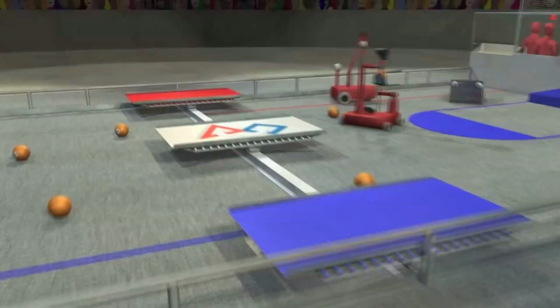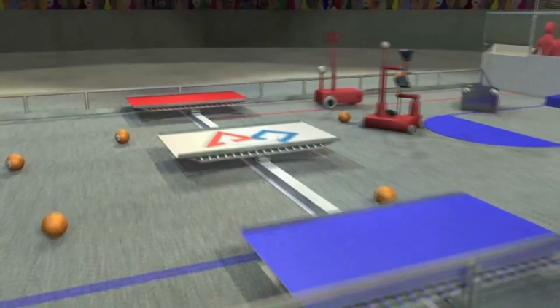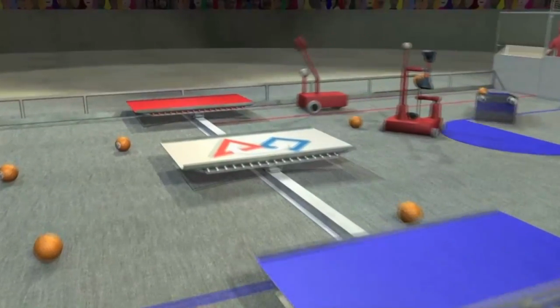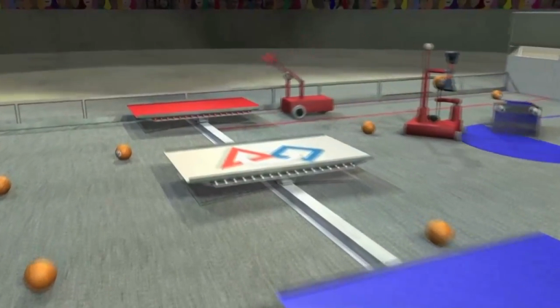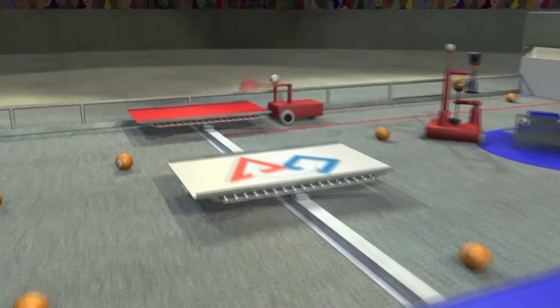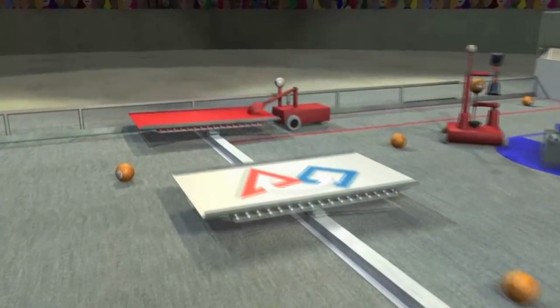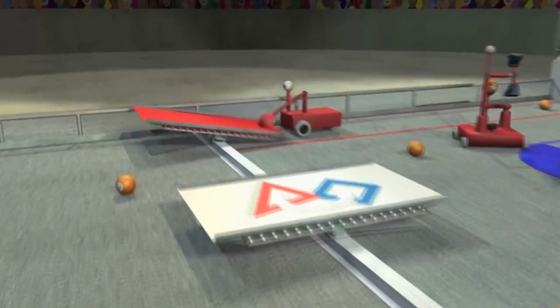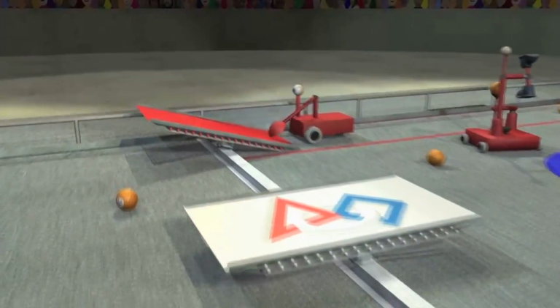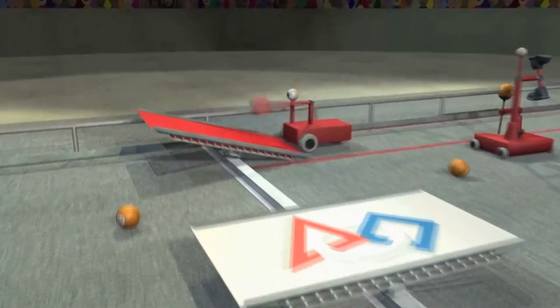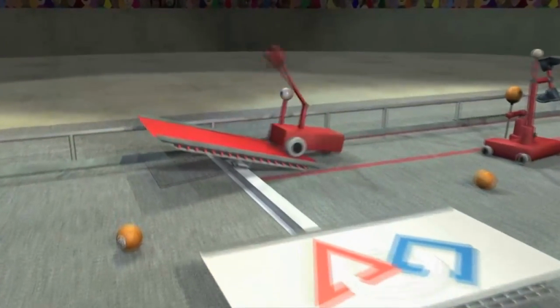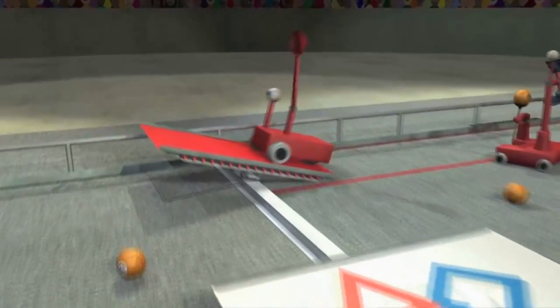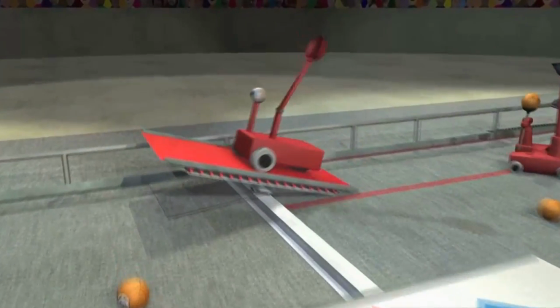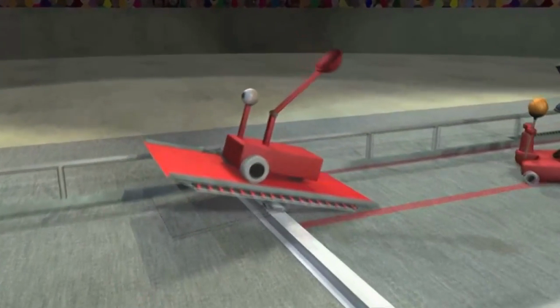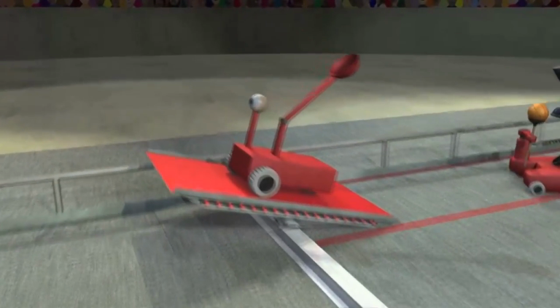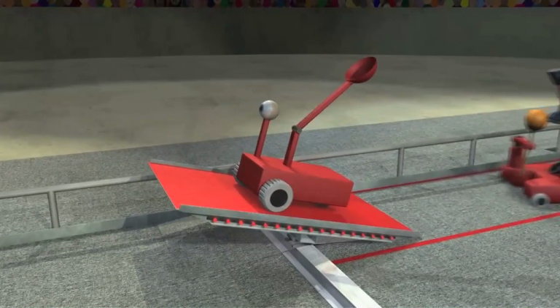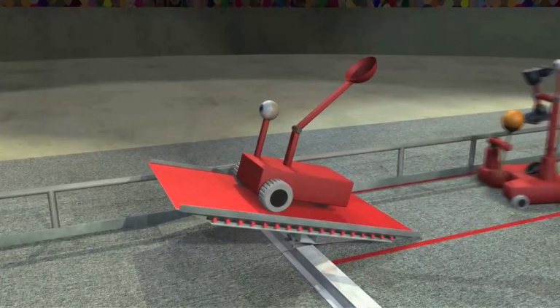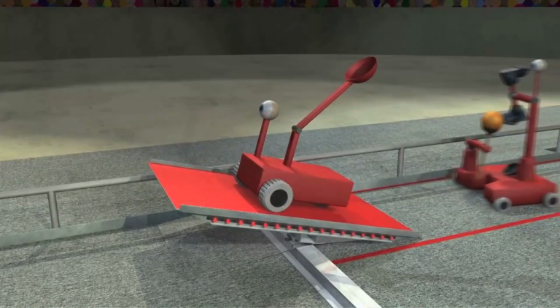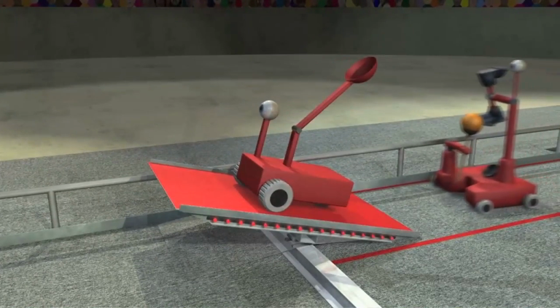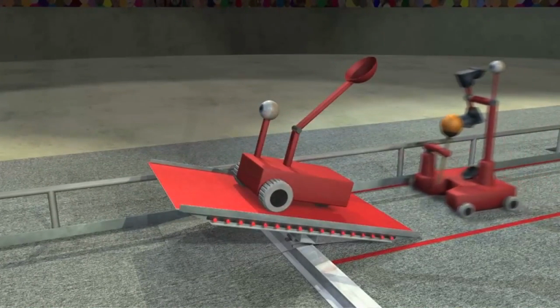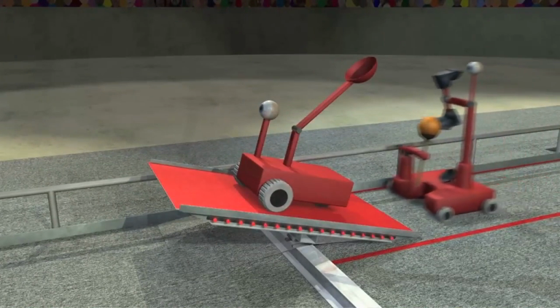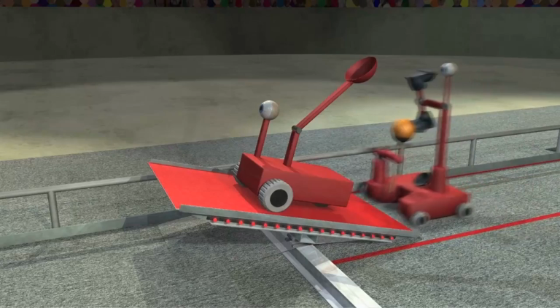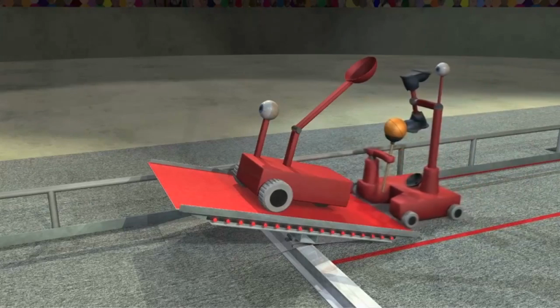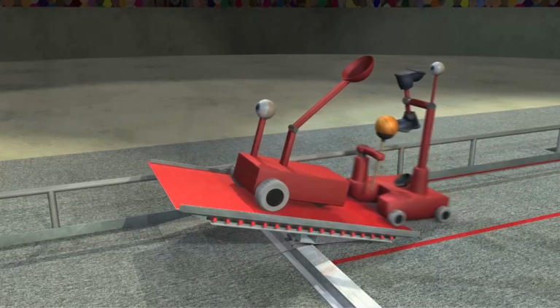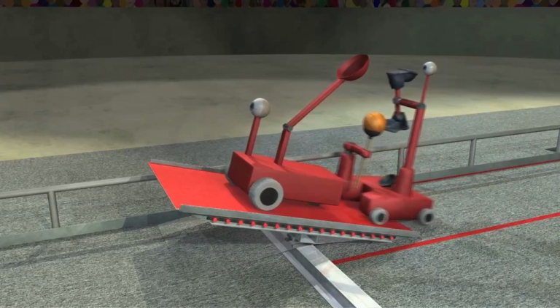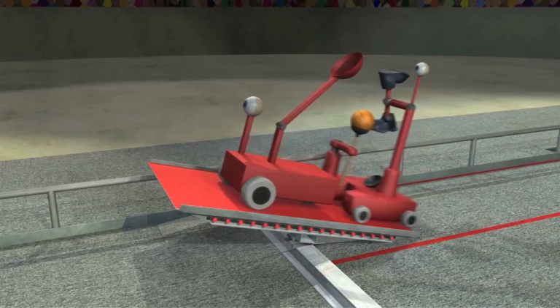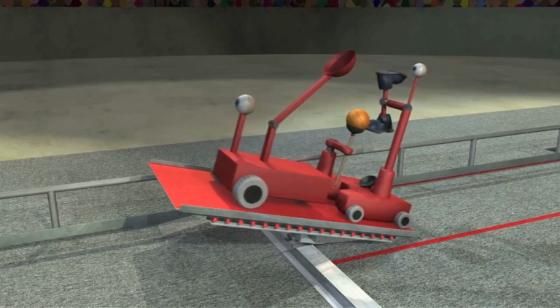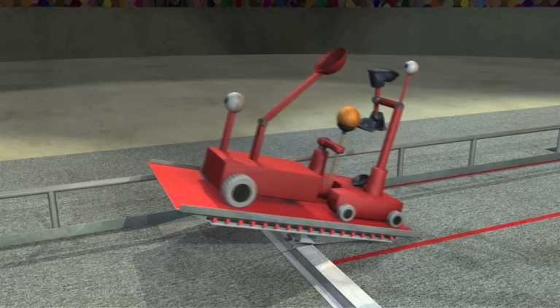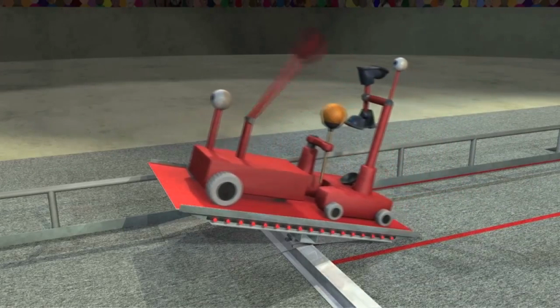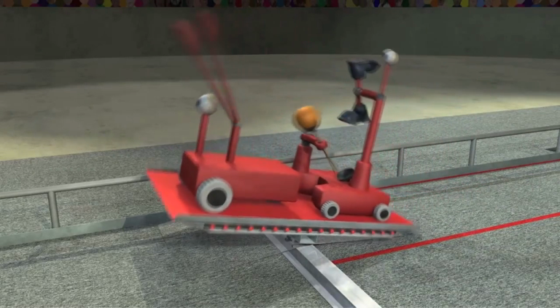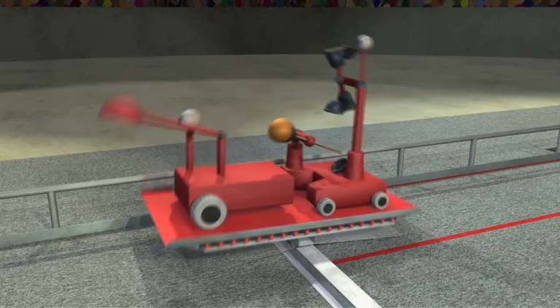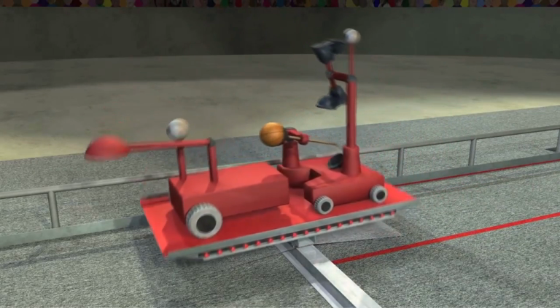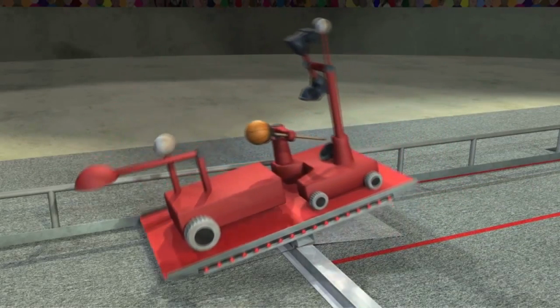Near the end of the match, robots drive onto their bridge and balance it for bonus points. Two robots on their own bridge will get even more points.